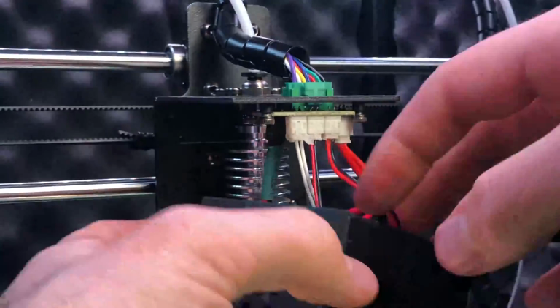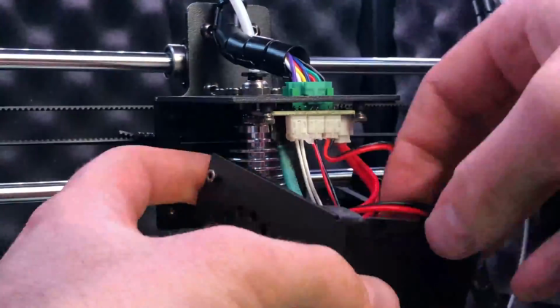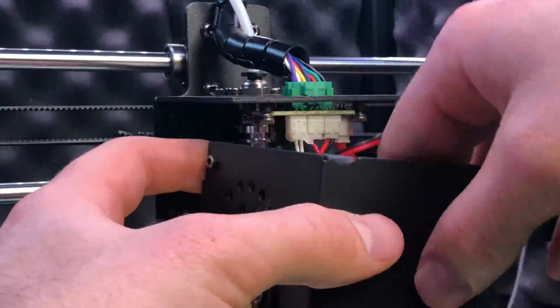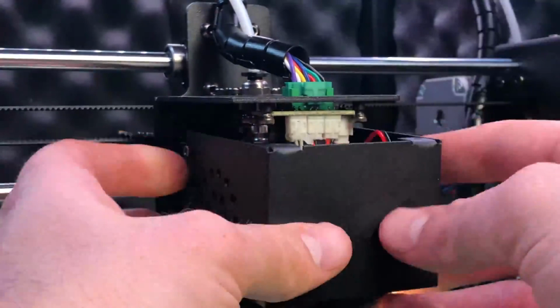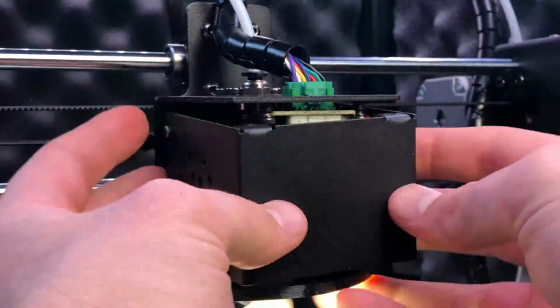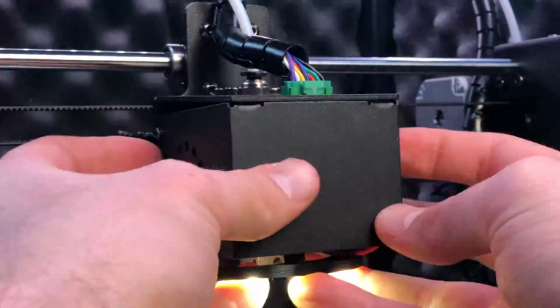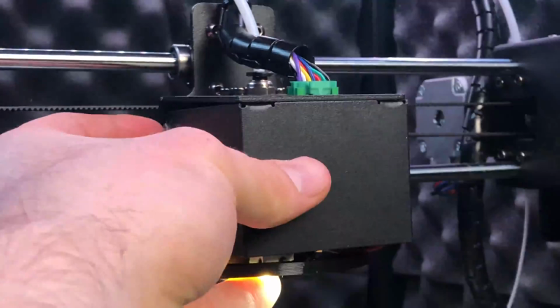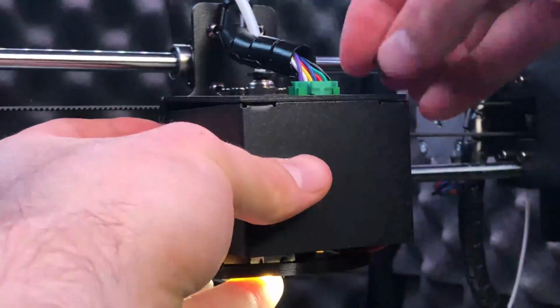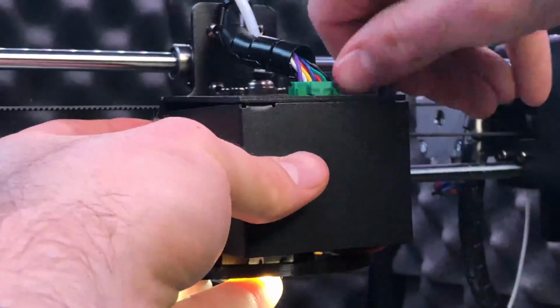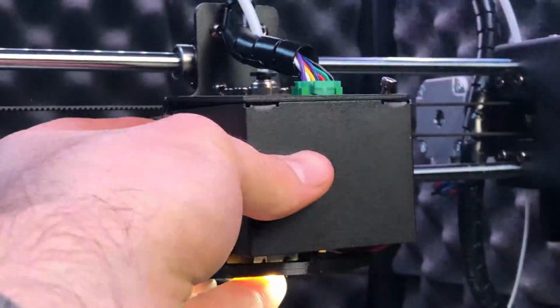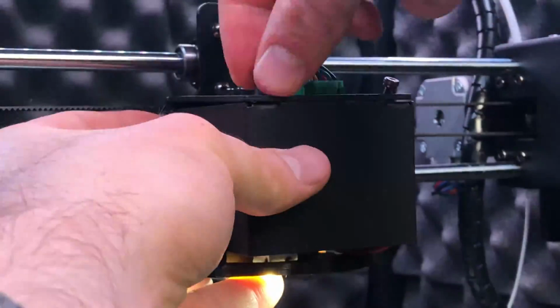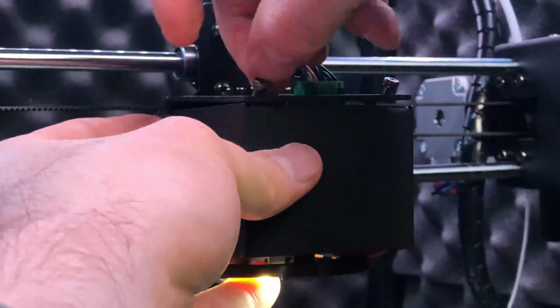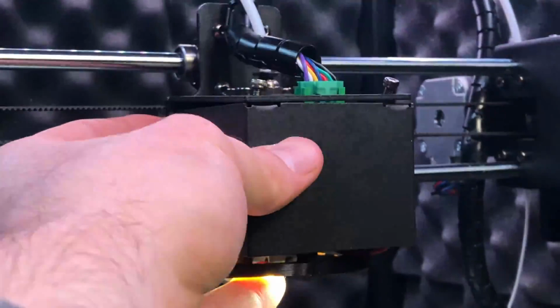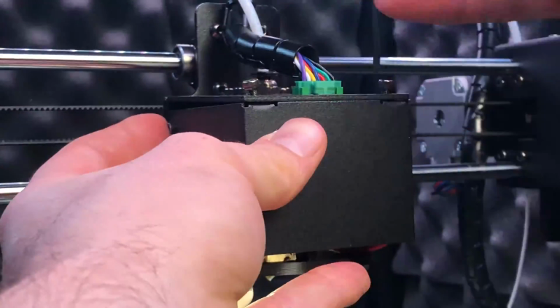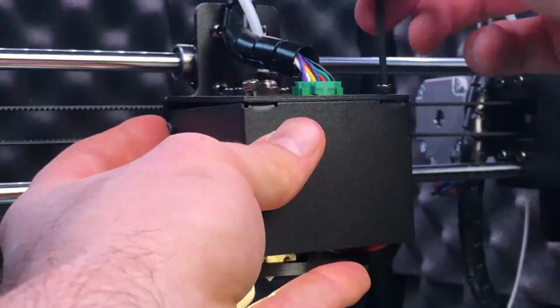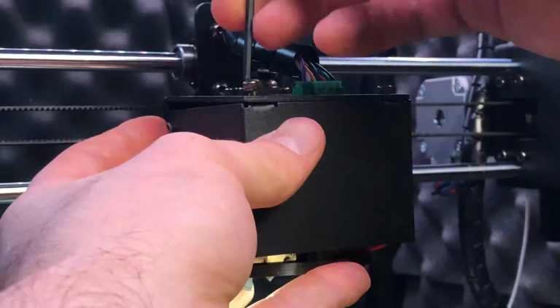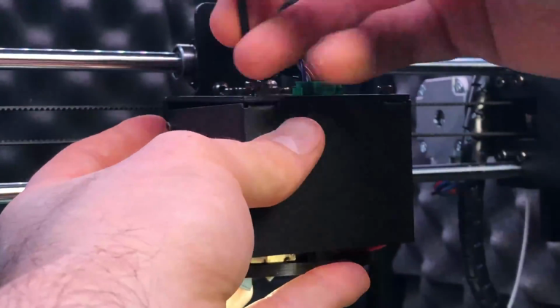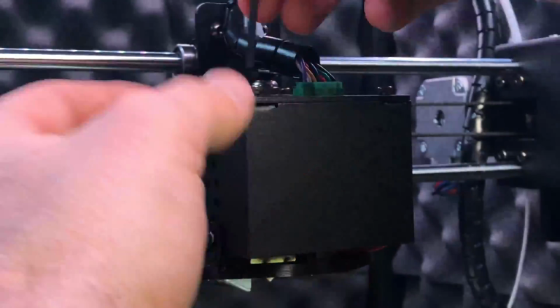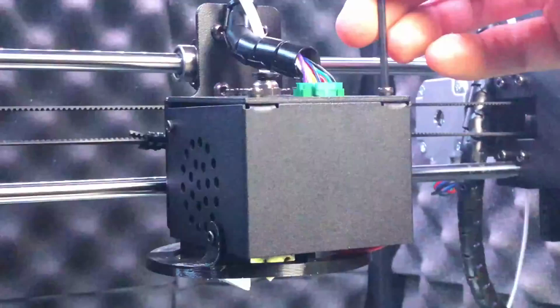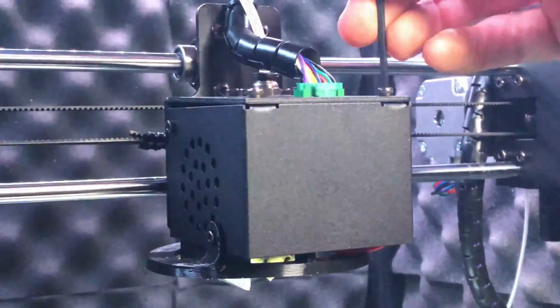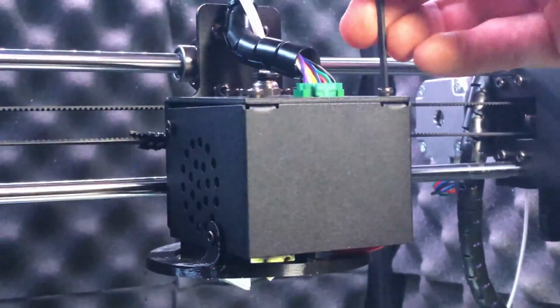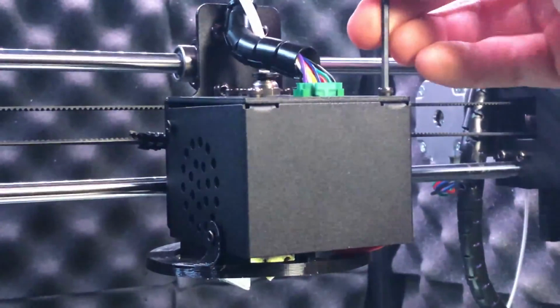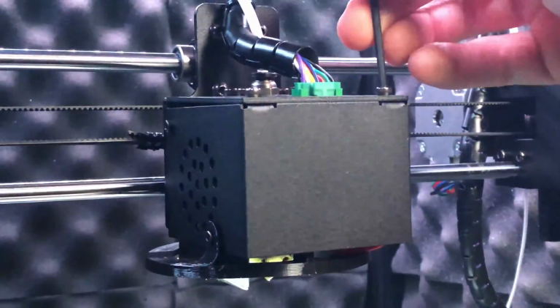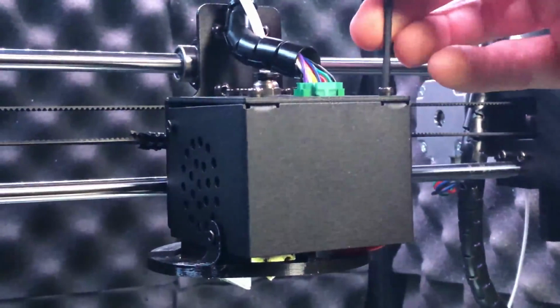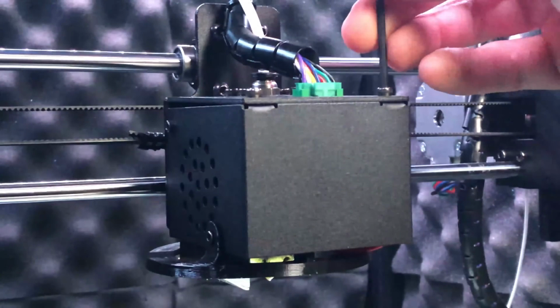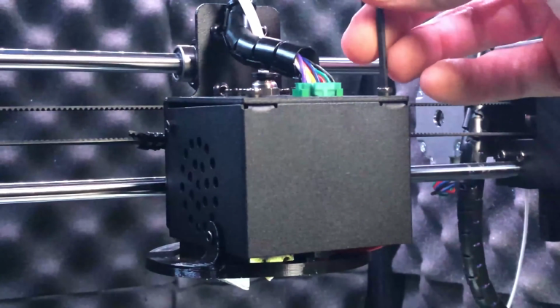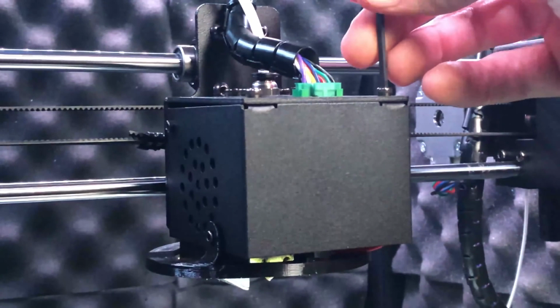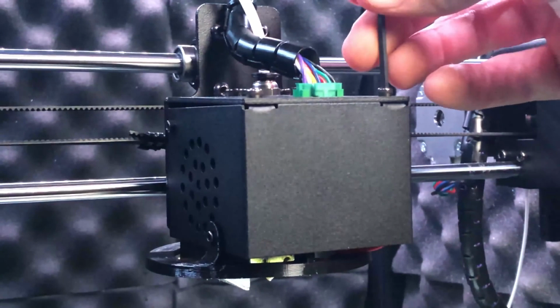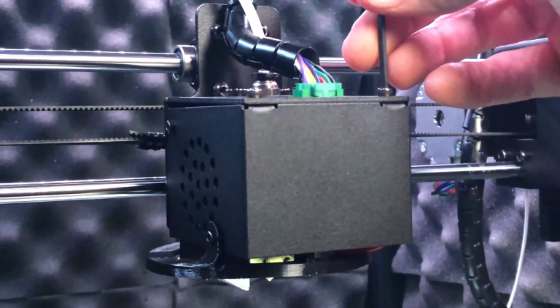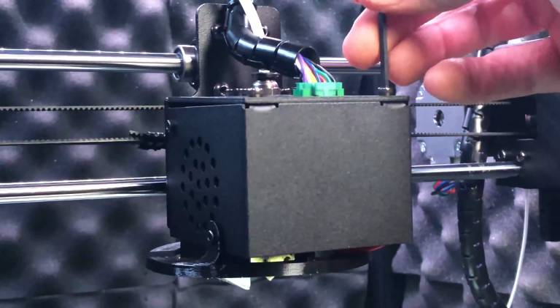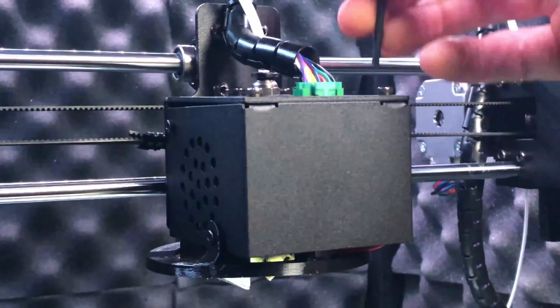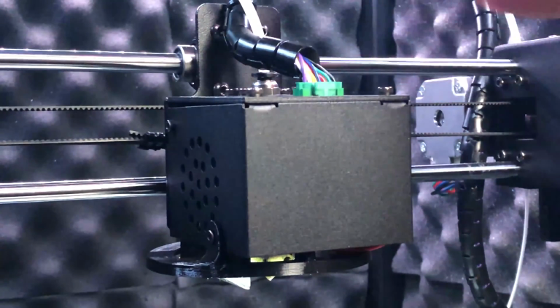With everything installed, all that's left is to power the printer on and make sure everything's working correctly.